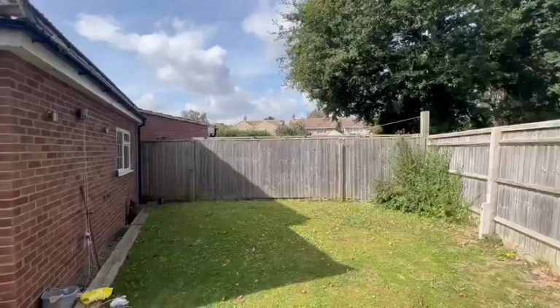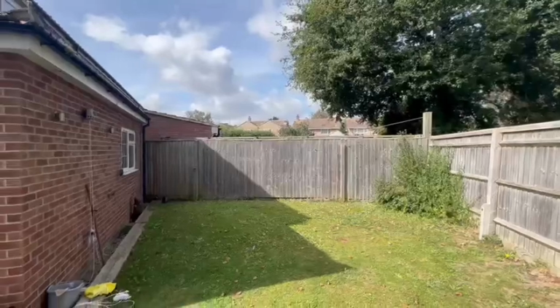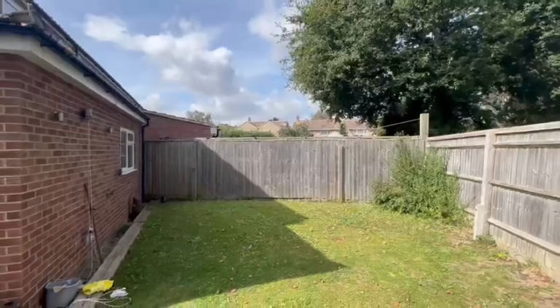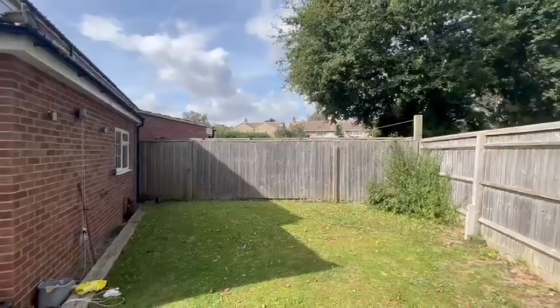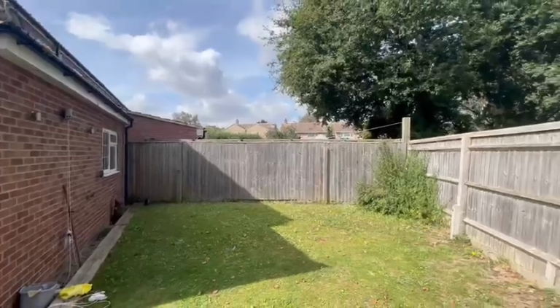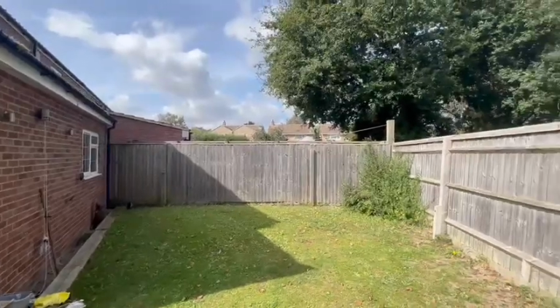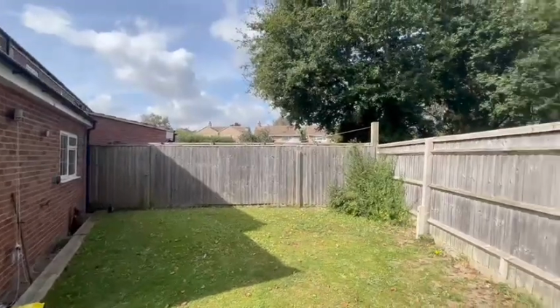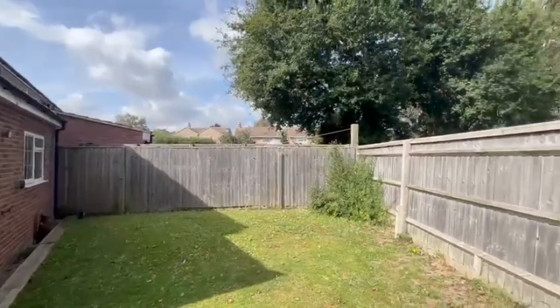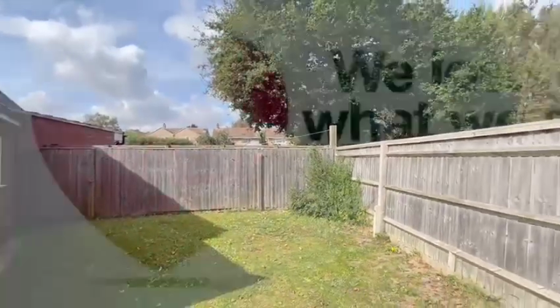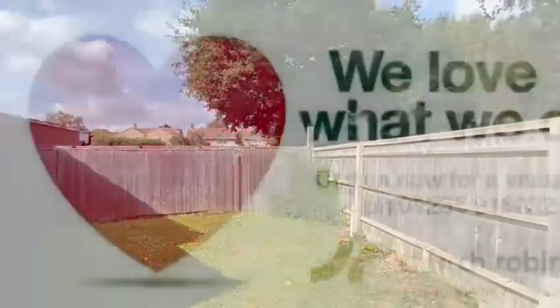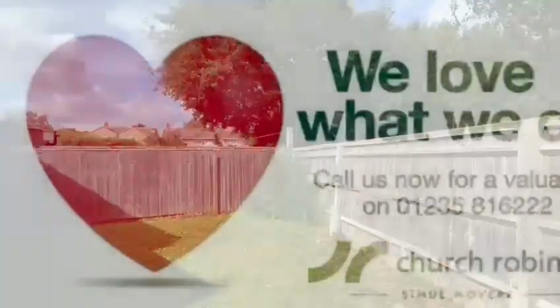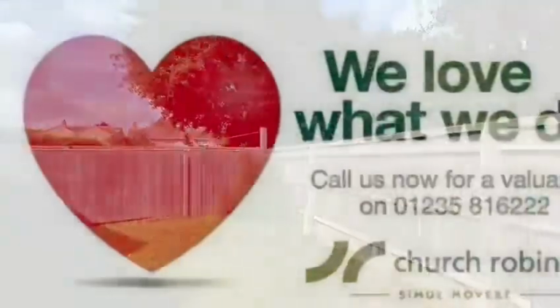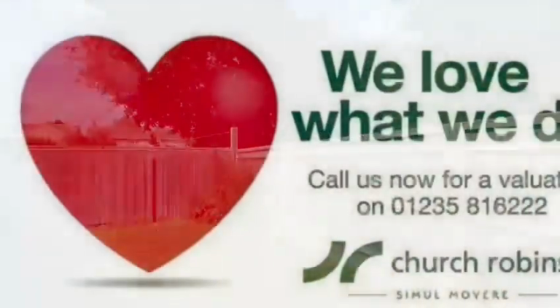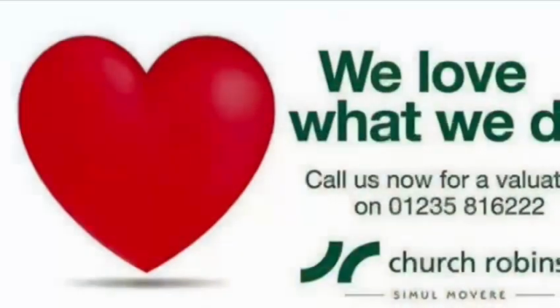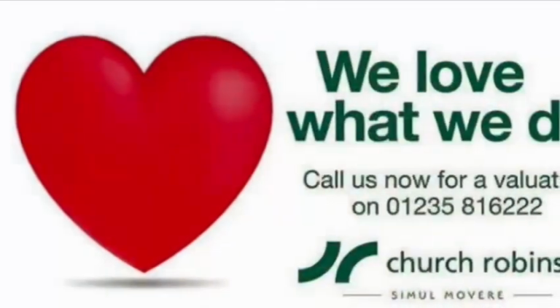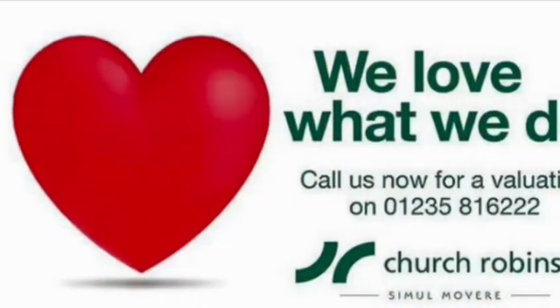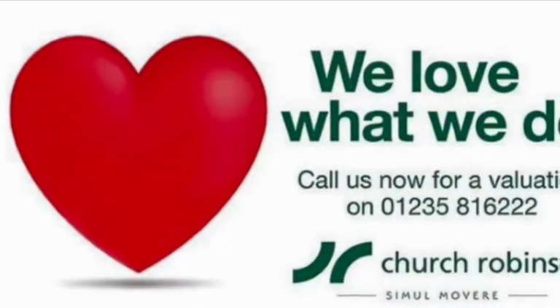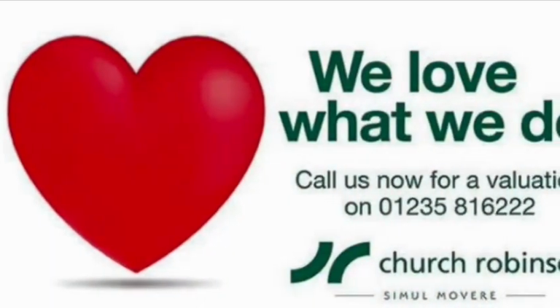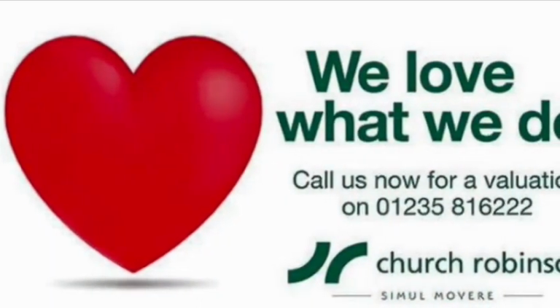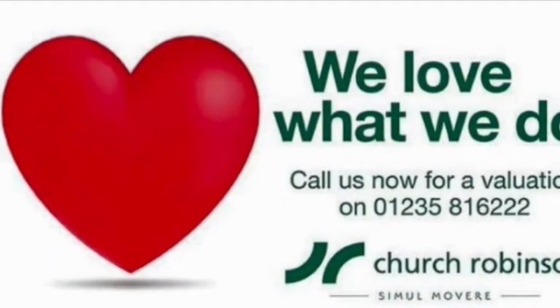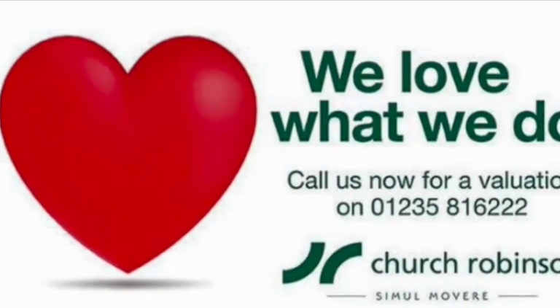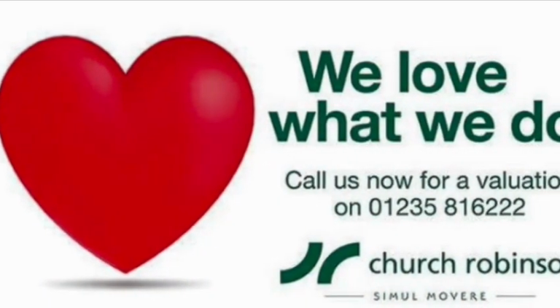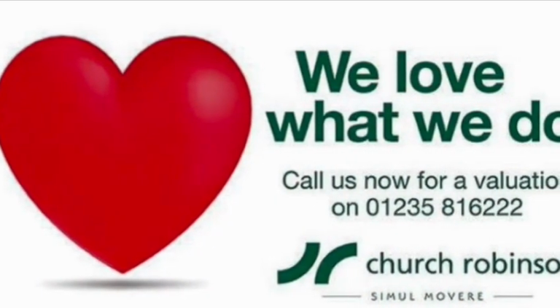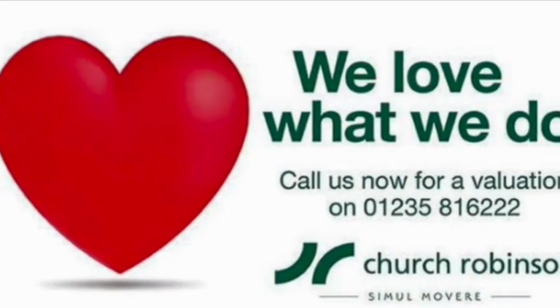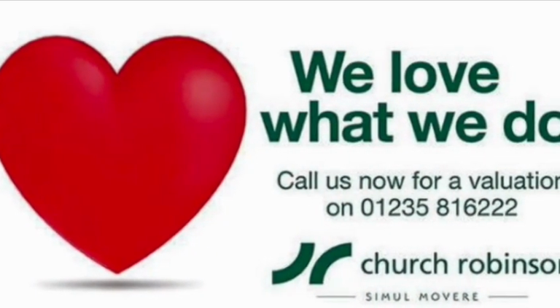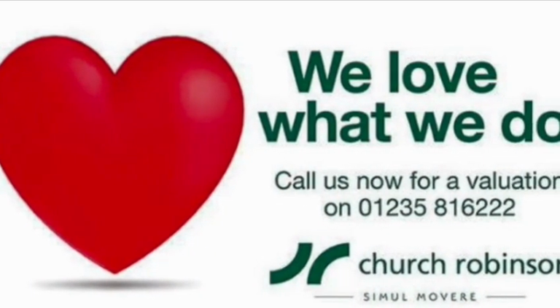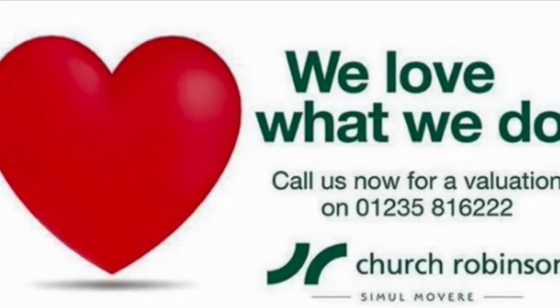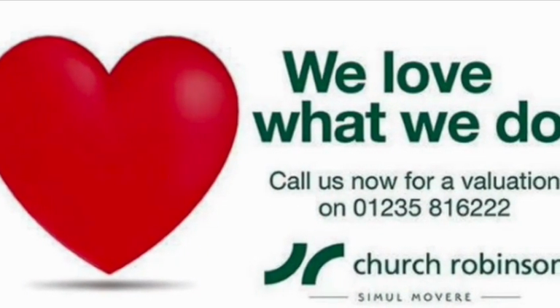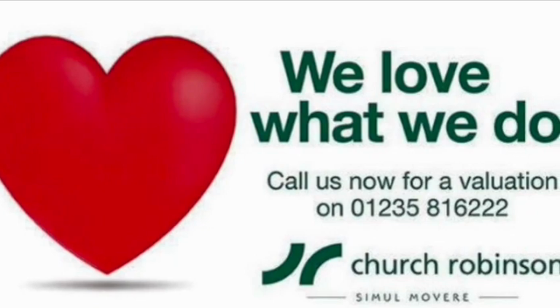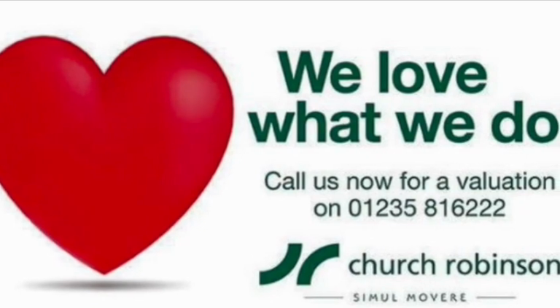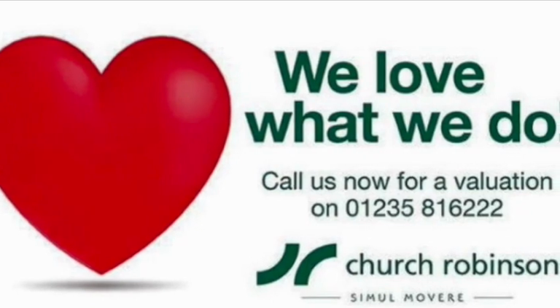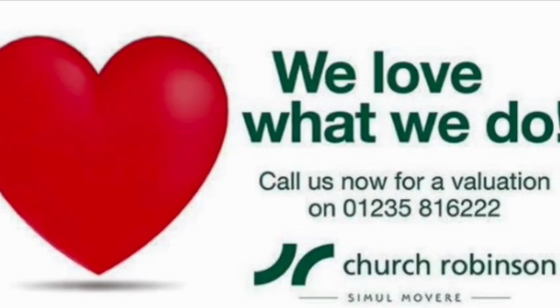To book a viewing on this fantastic property please give our office a call. The phone number is 01235 816222.